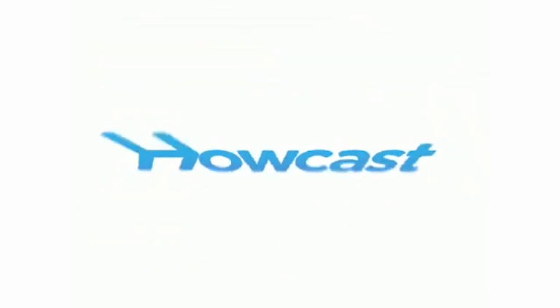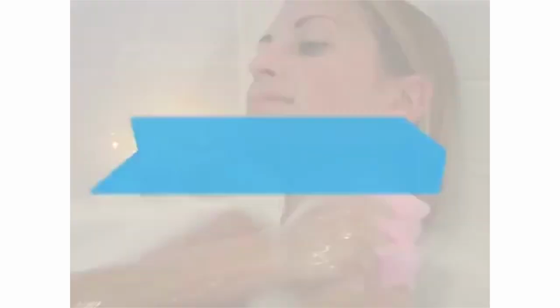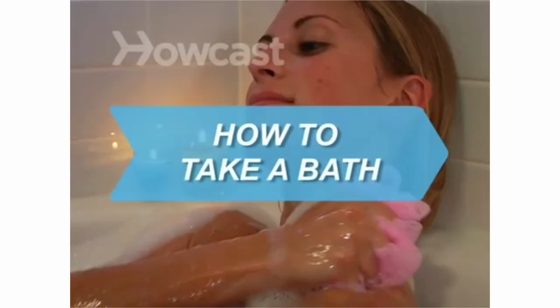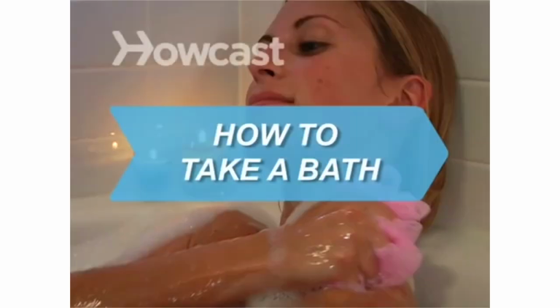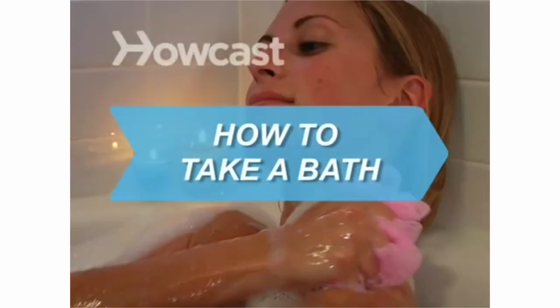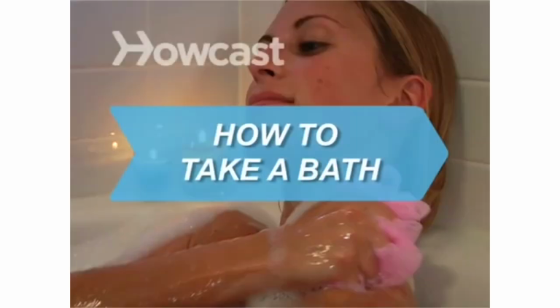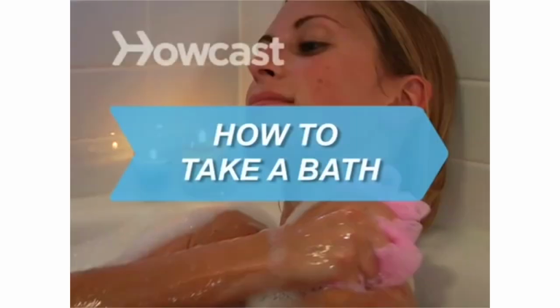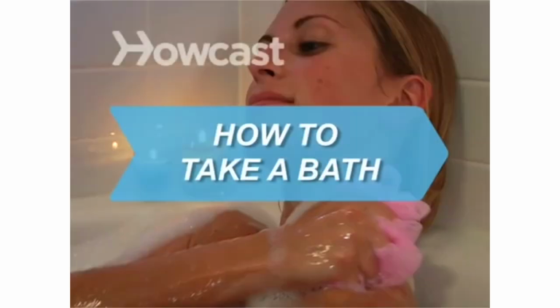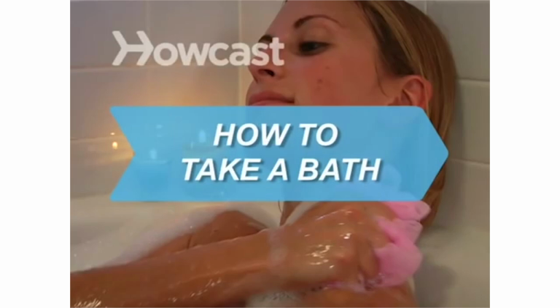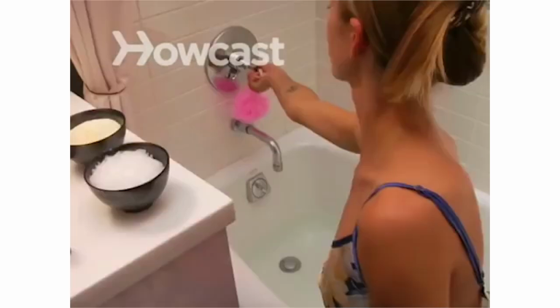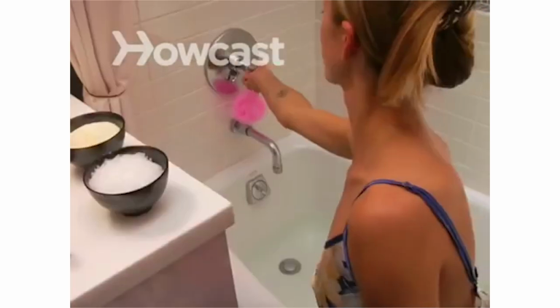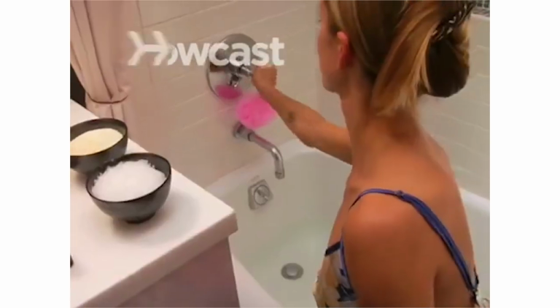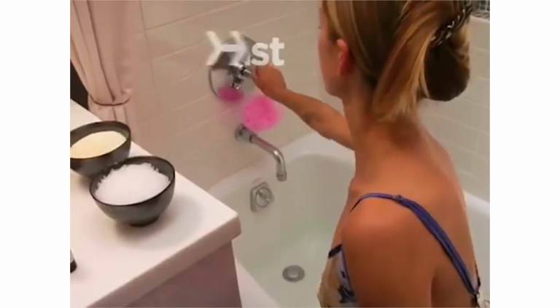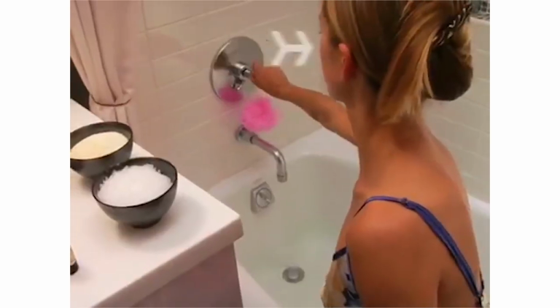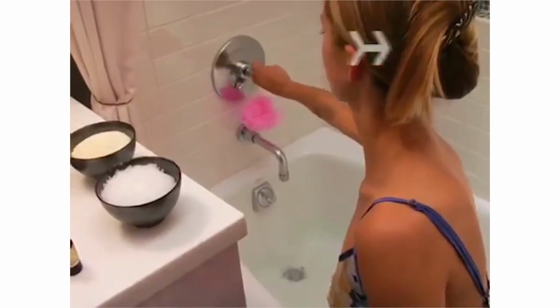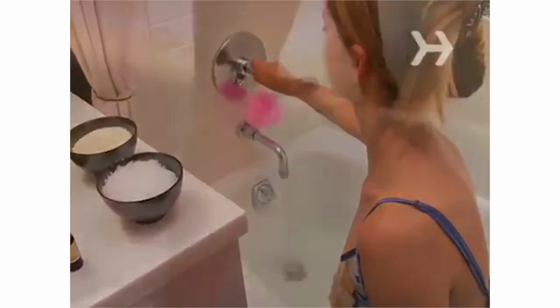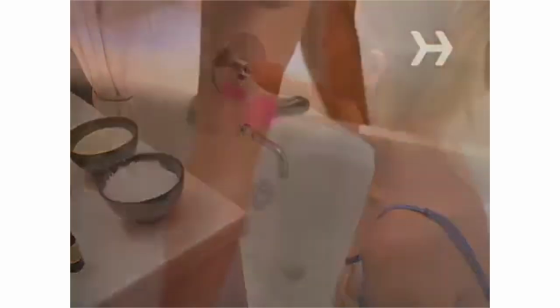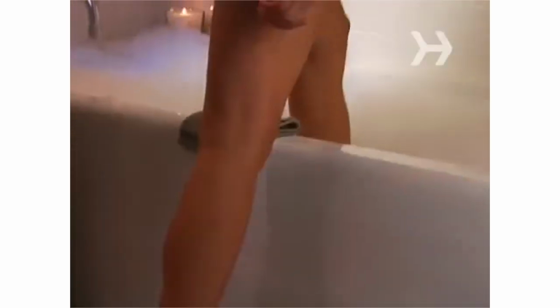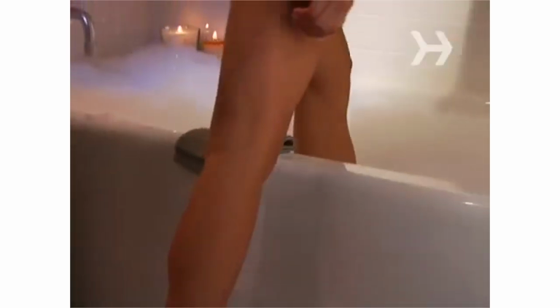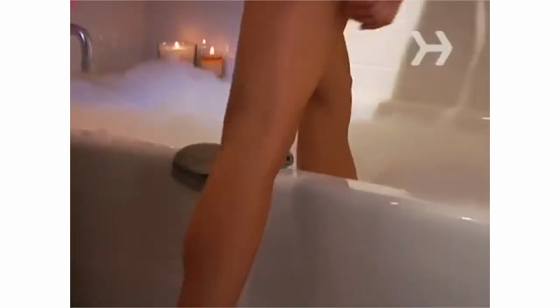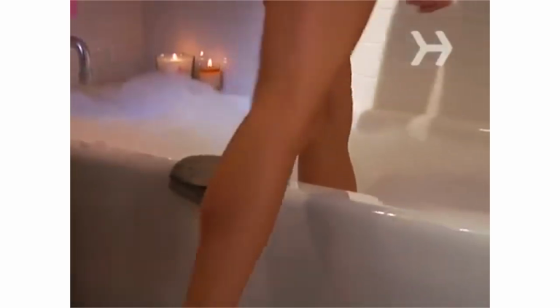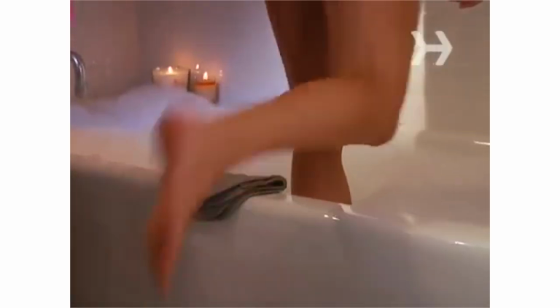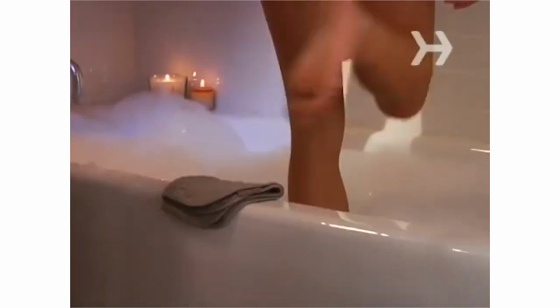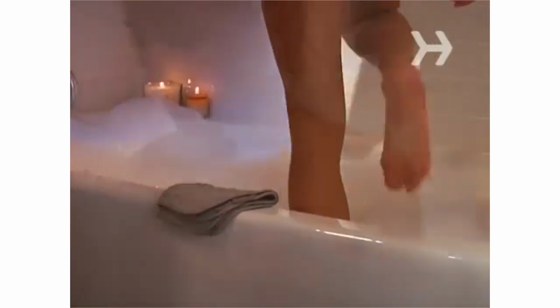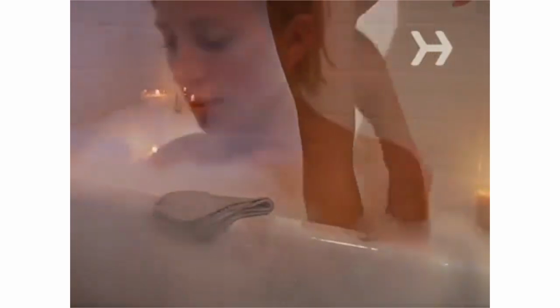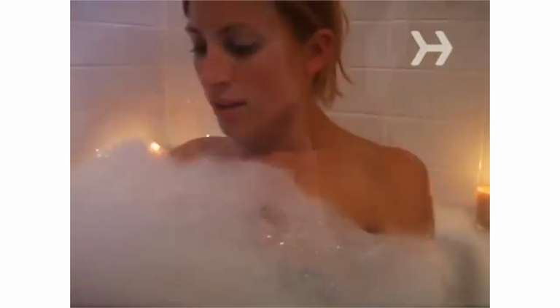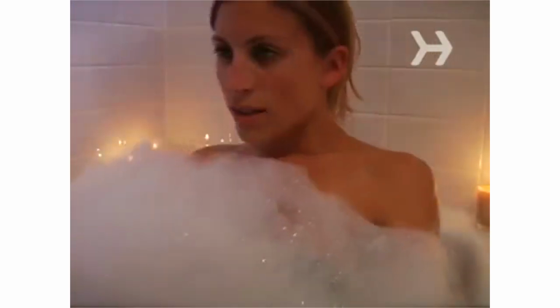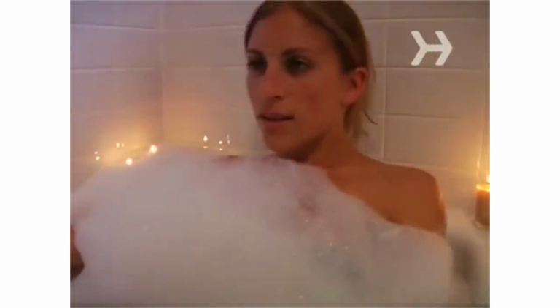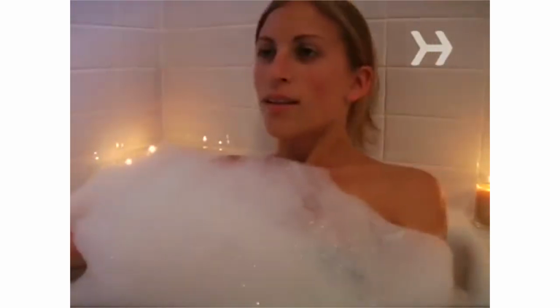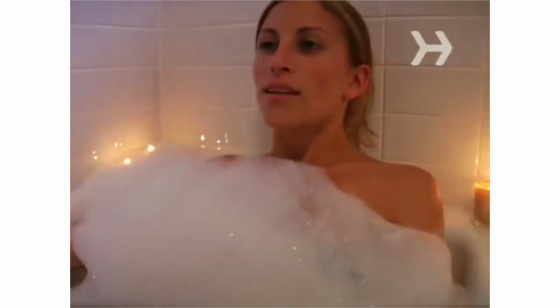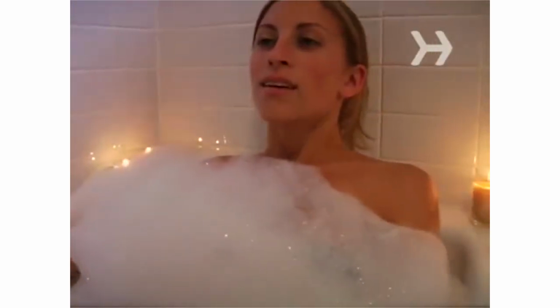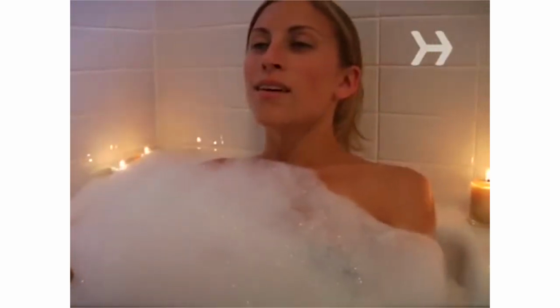How to Take a Bath. Take tub time to new heights of relaxation with these tips.